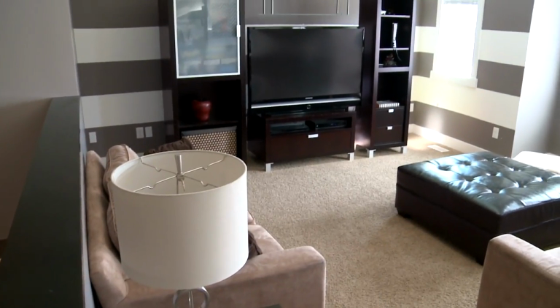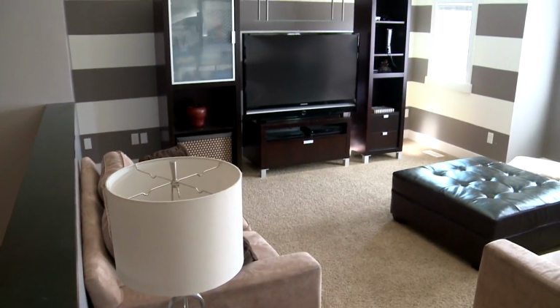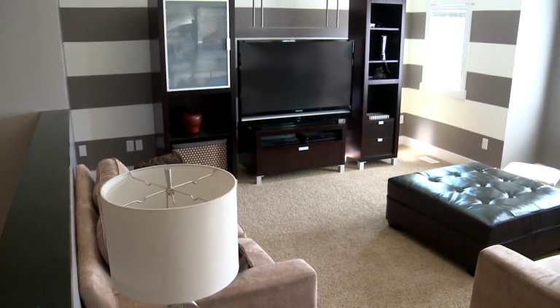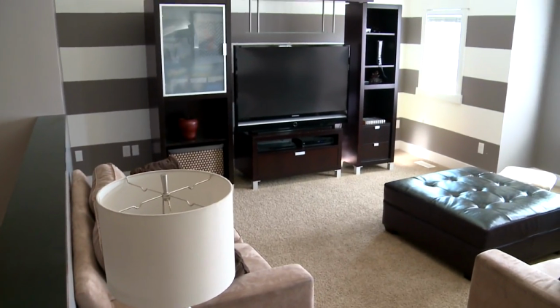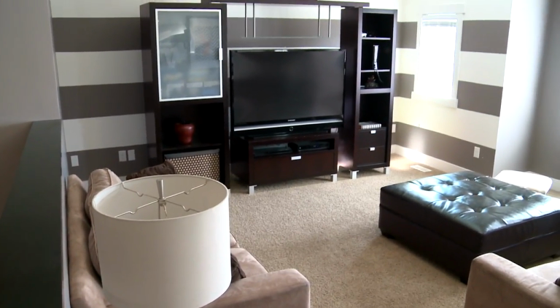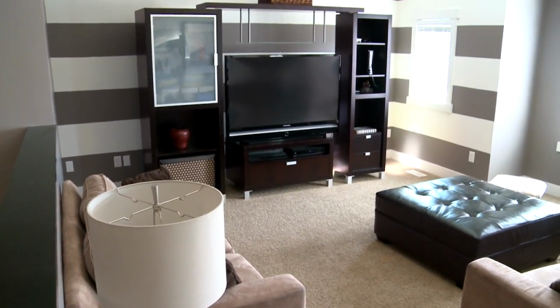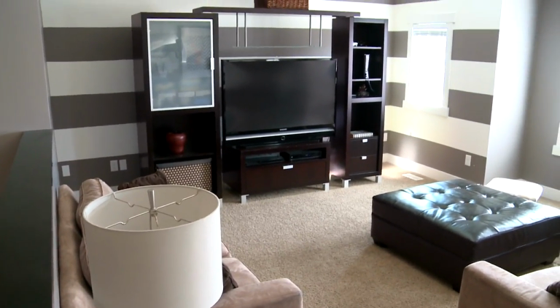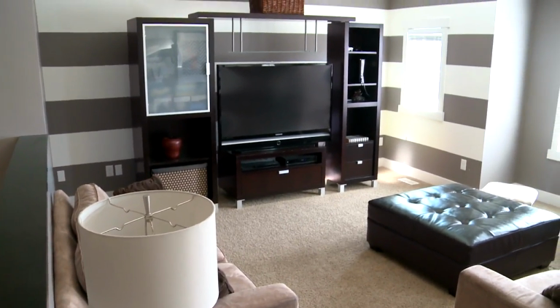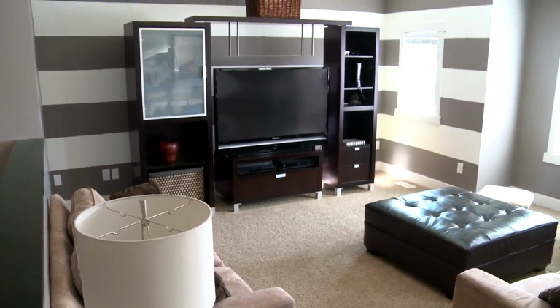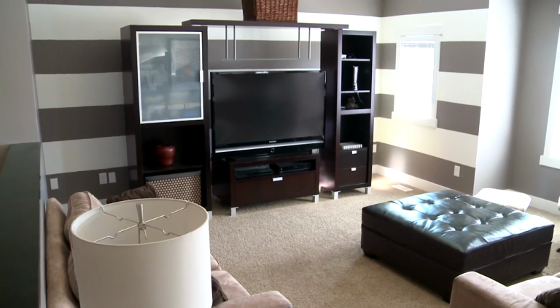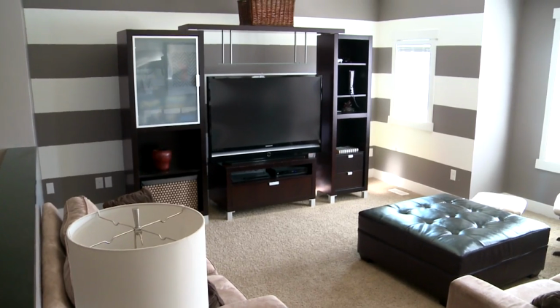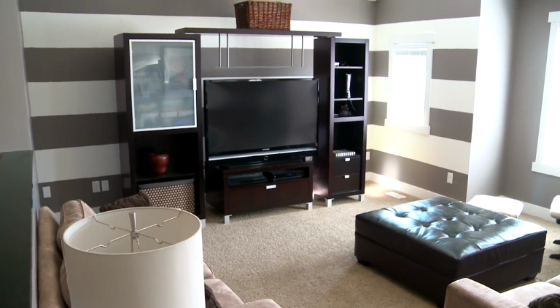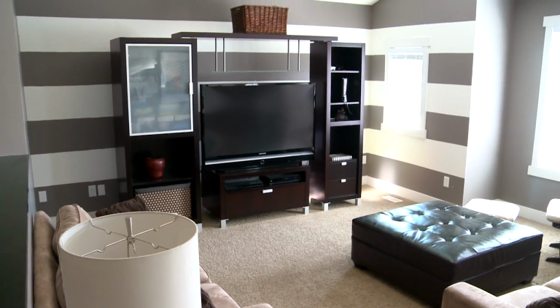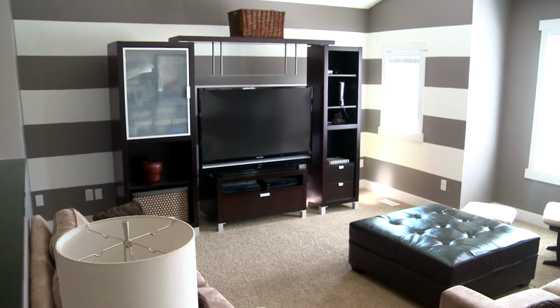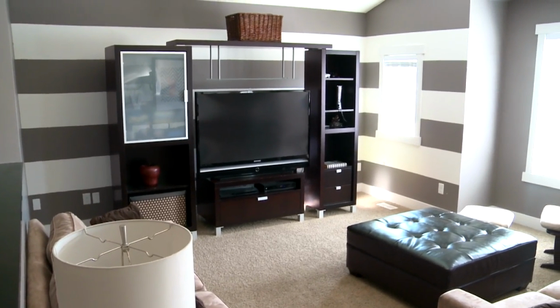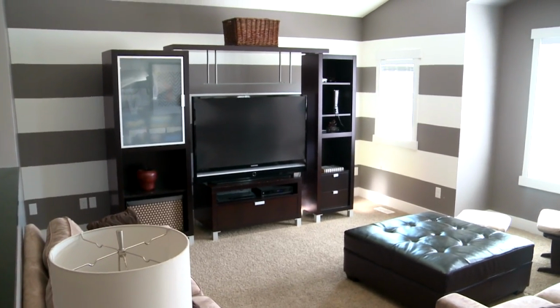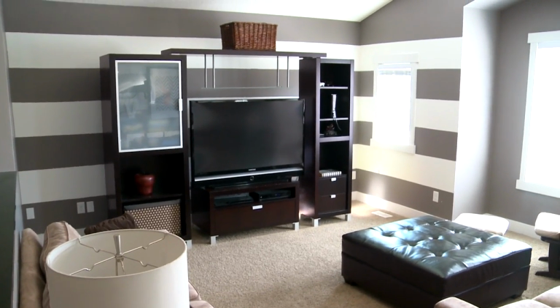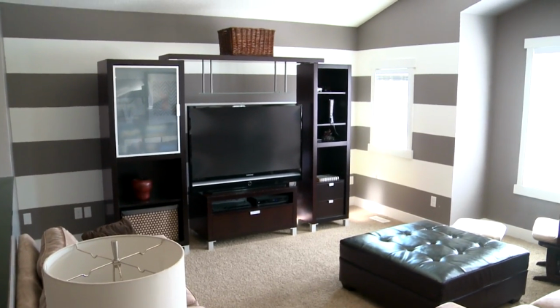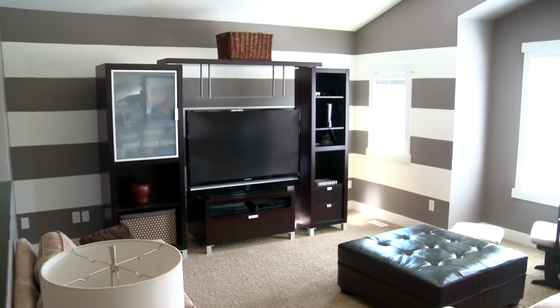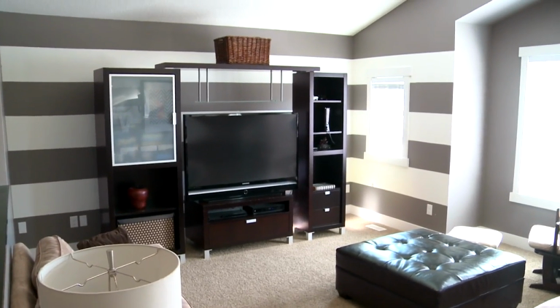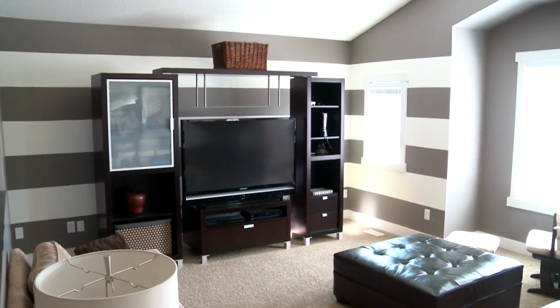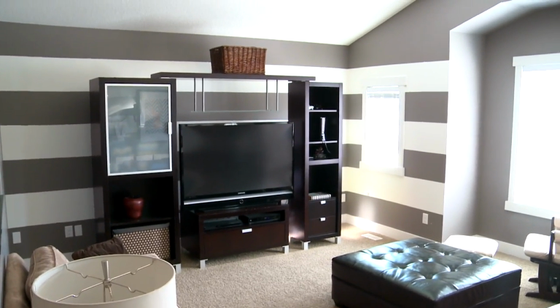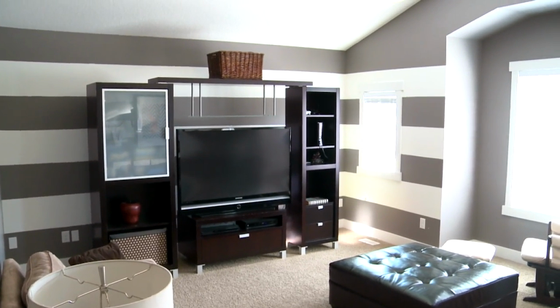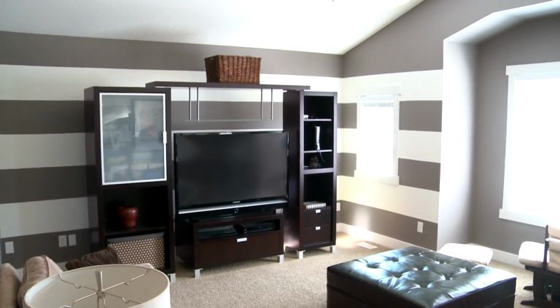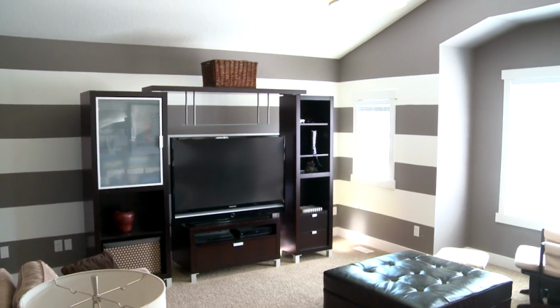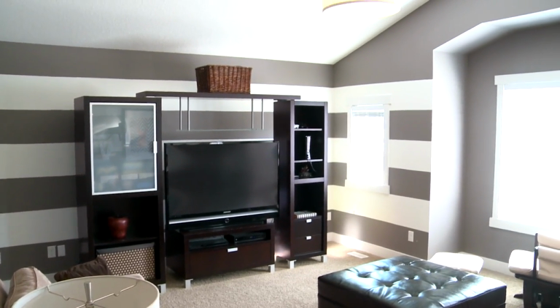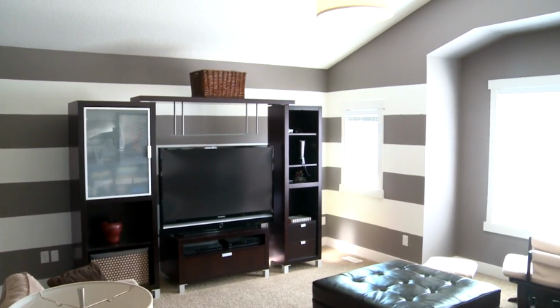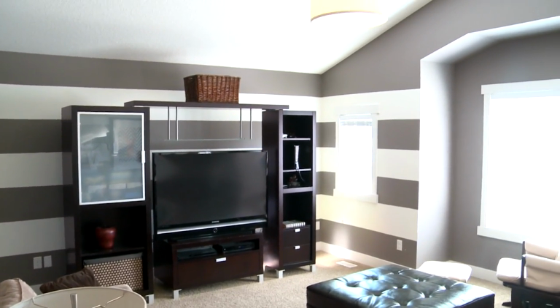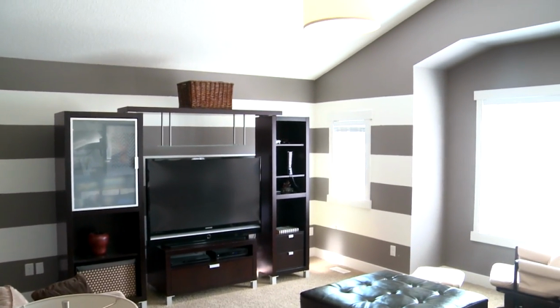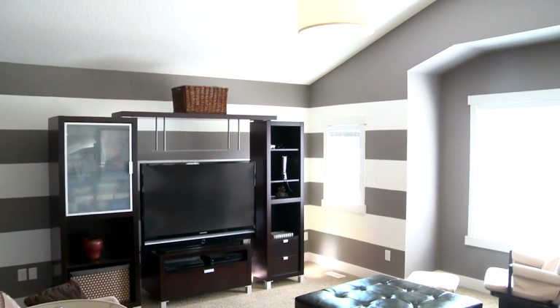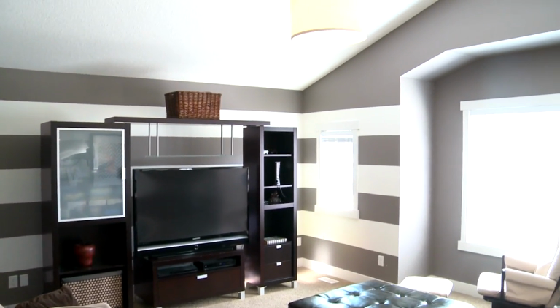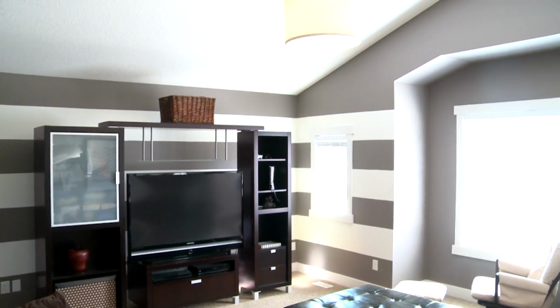This bonus room is truly impressive. It's vaulted, it's got lots of sunlight, it's a bright room.